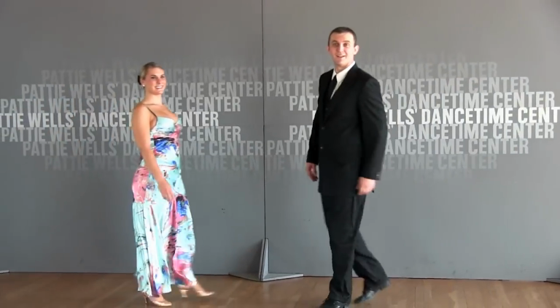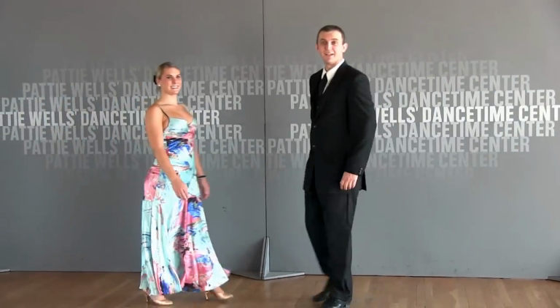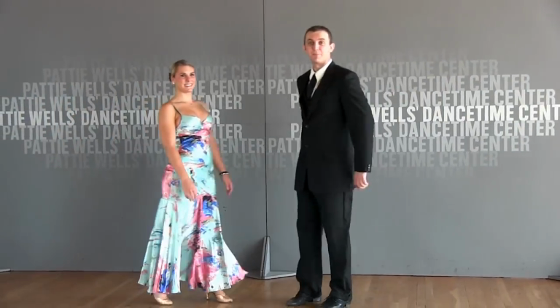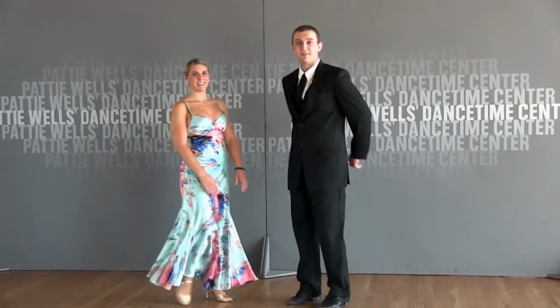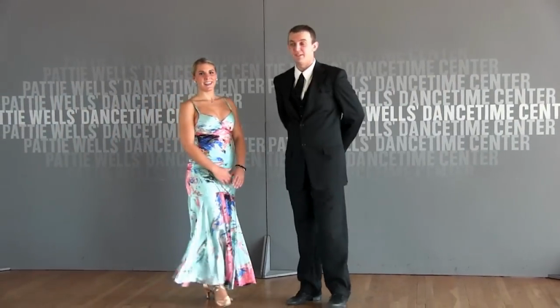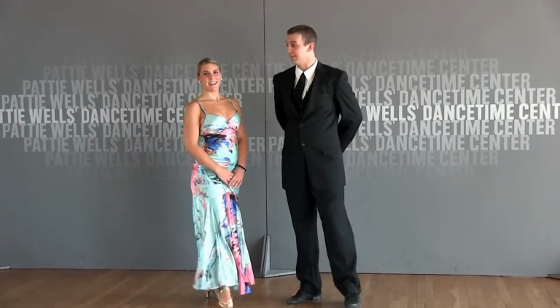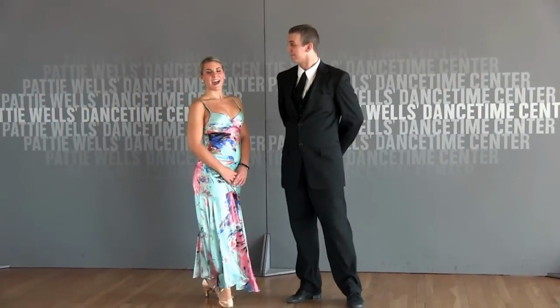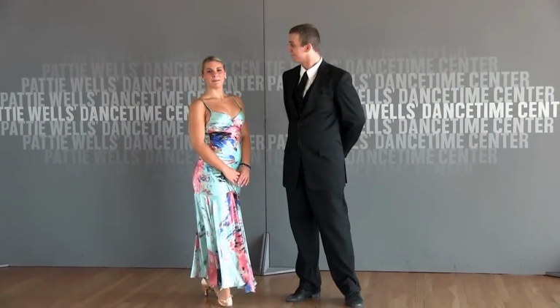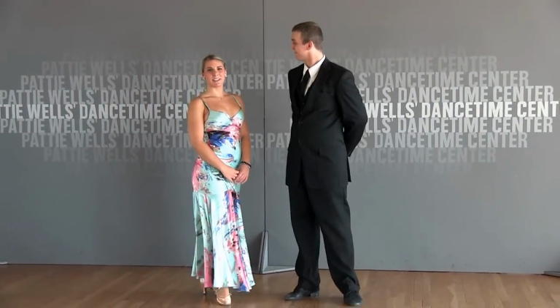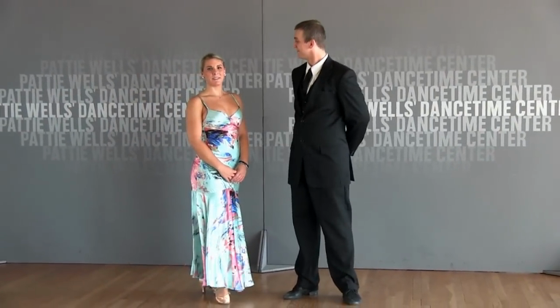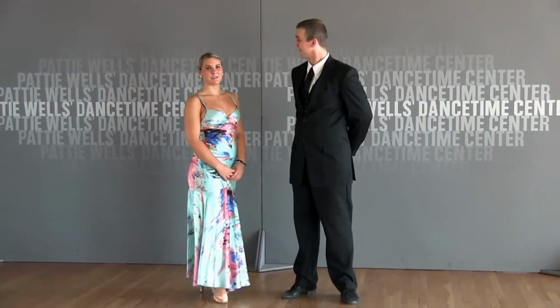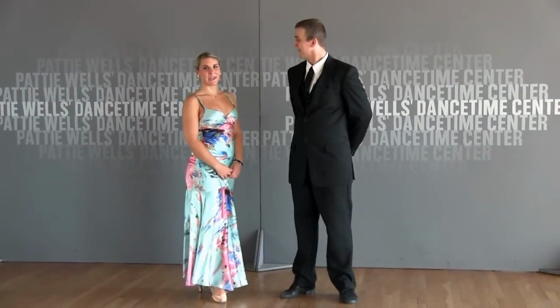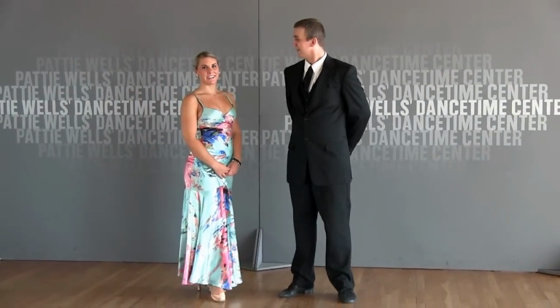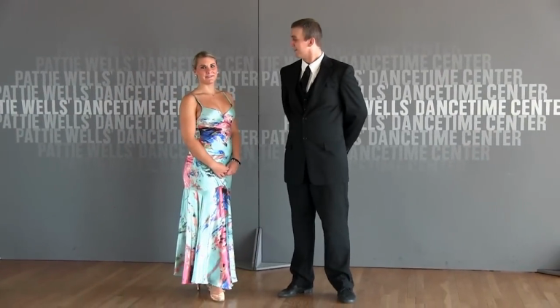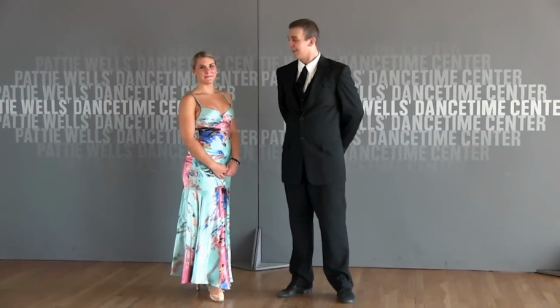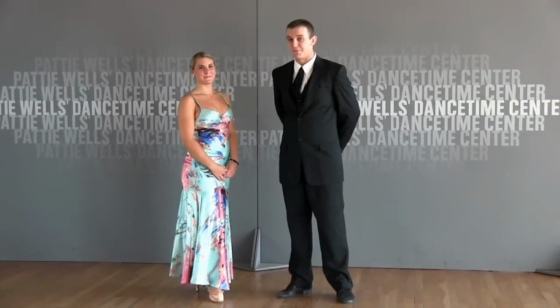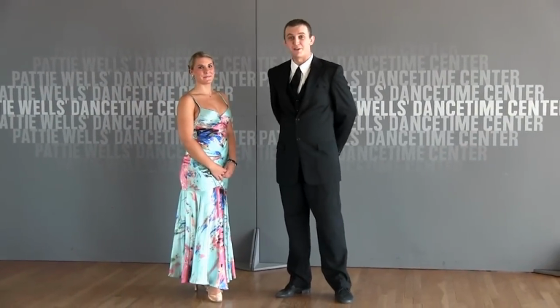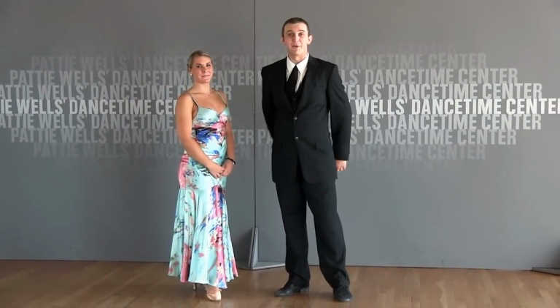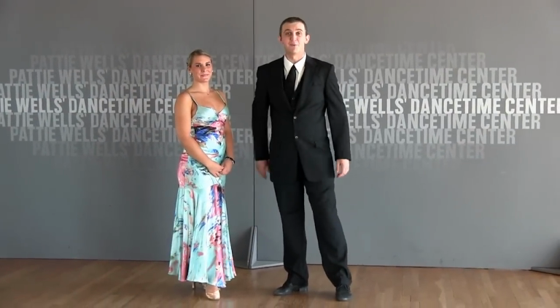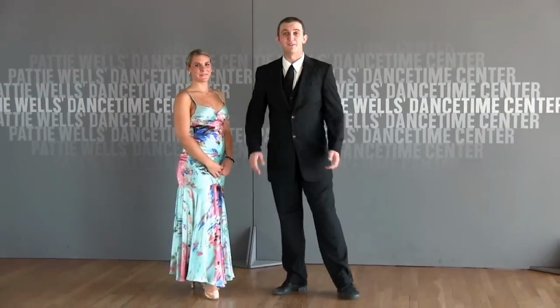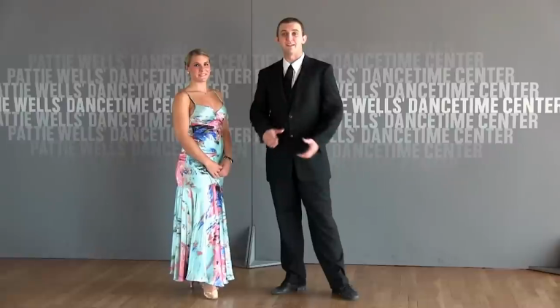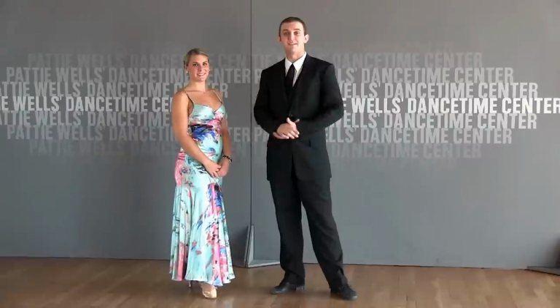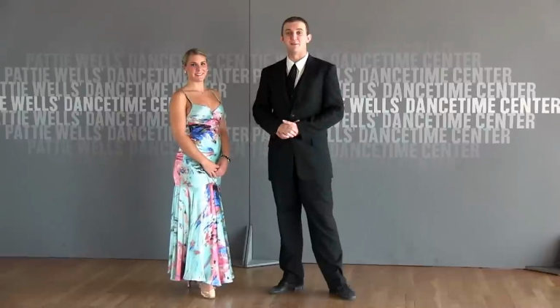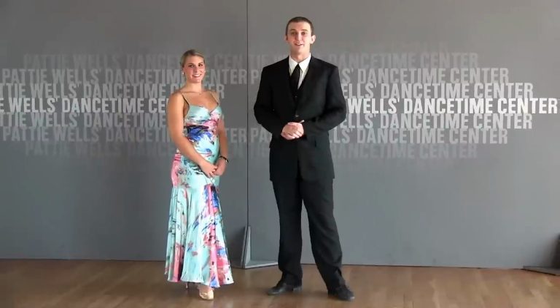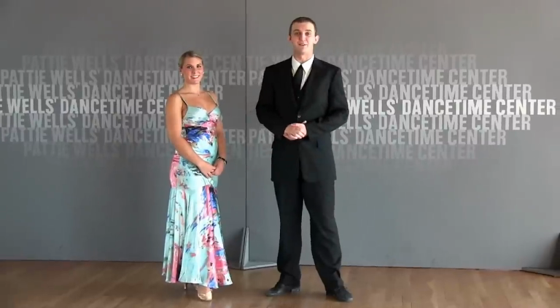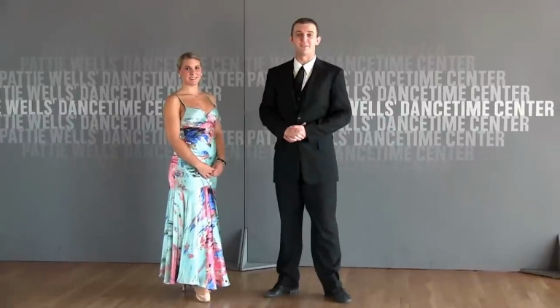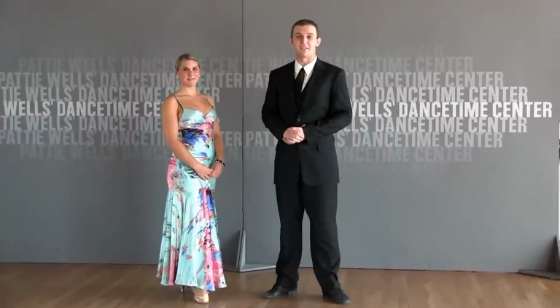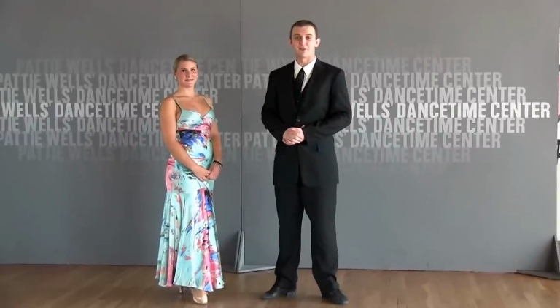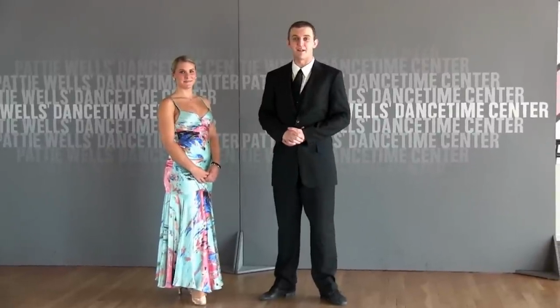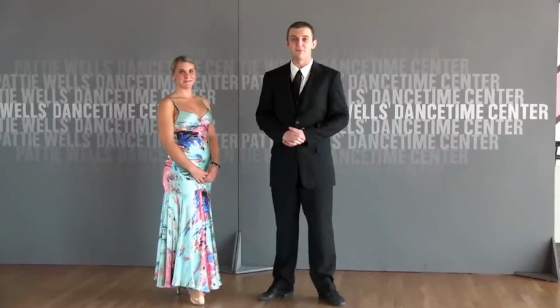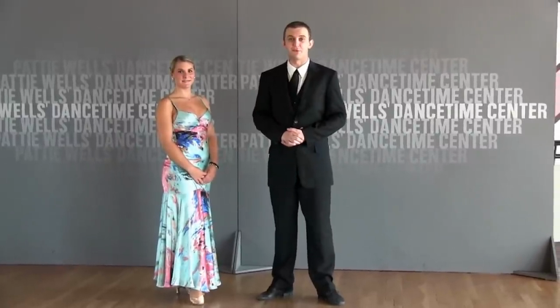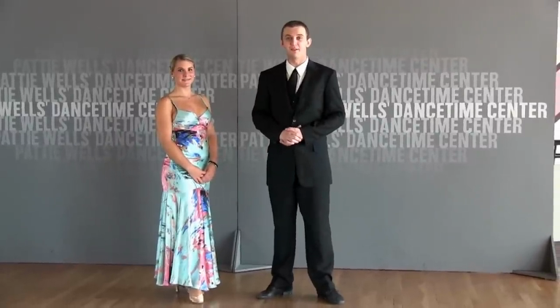Hi, I'm Brandon Steady. I'm Stephanie Swayne. And we're here at Kitey Waltz Dance Time Center in San Diego, California.